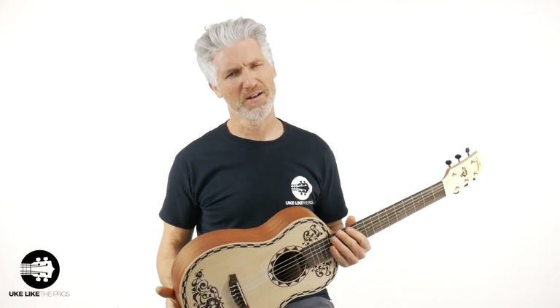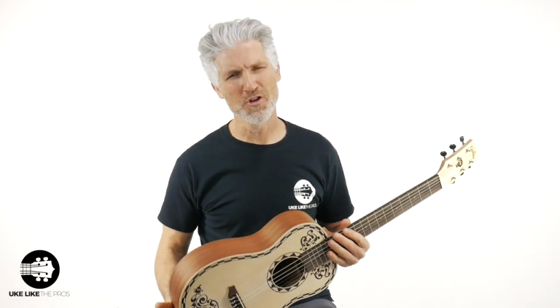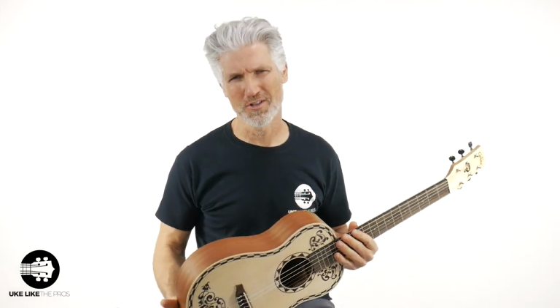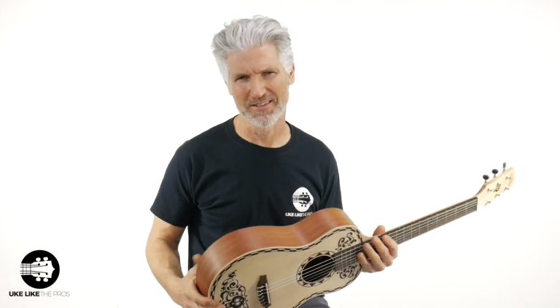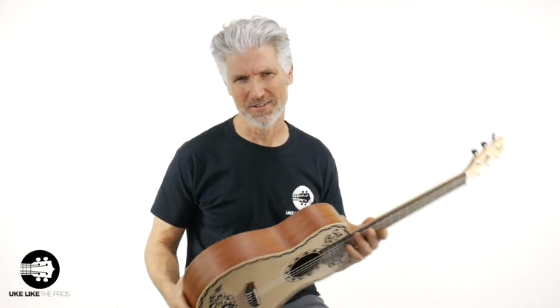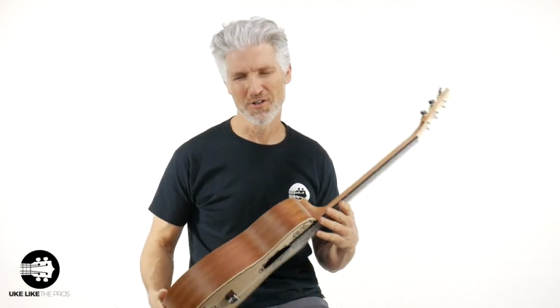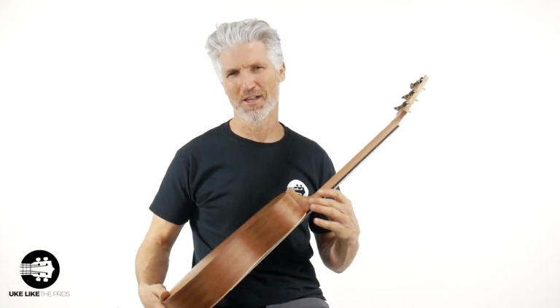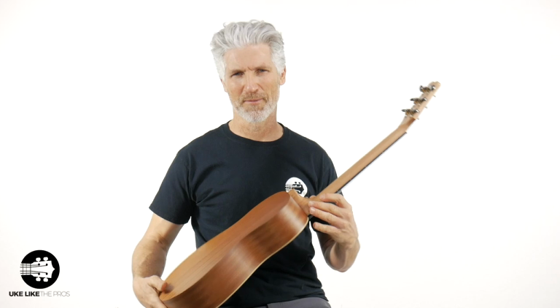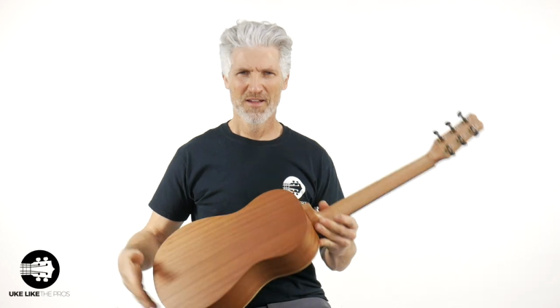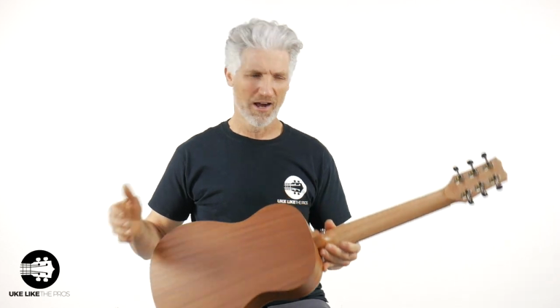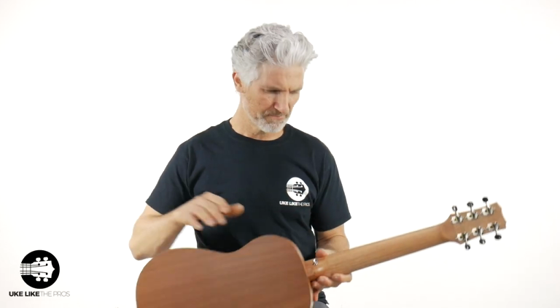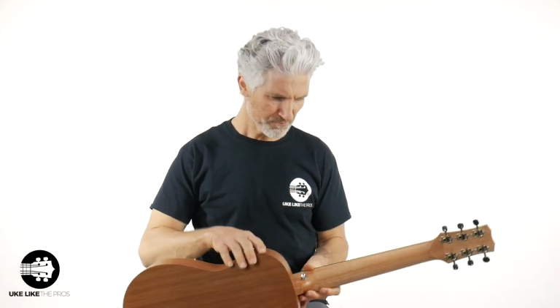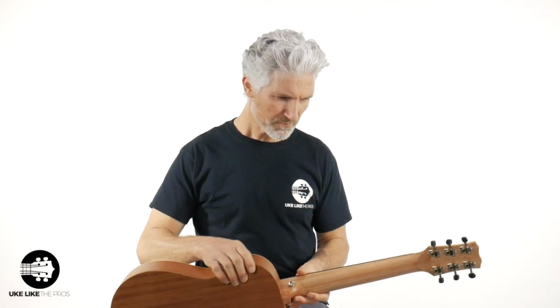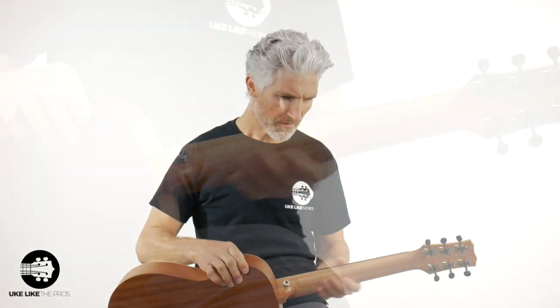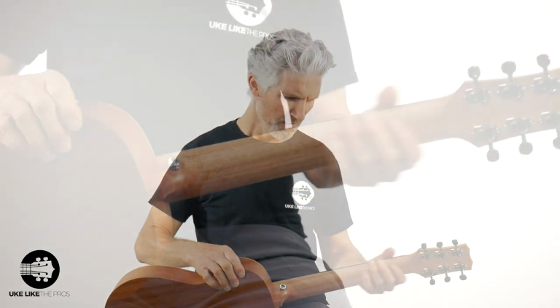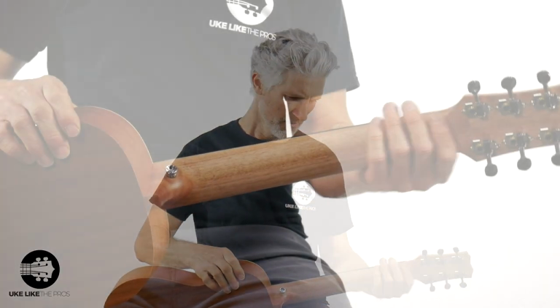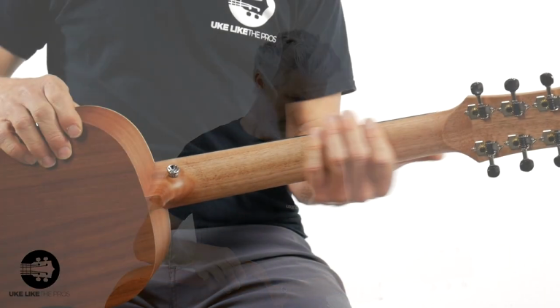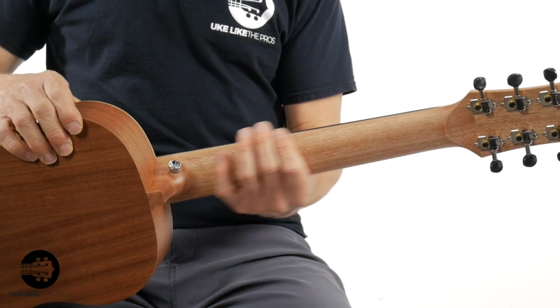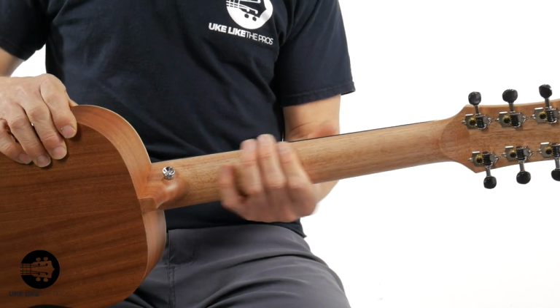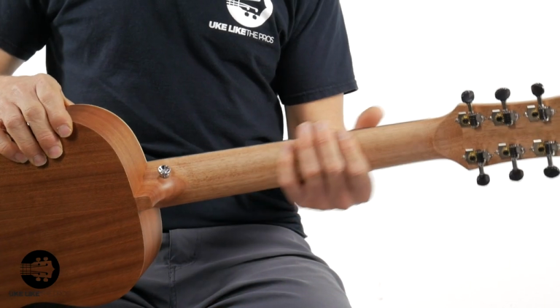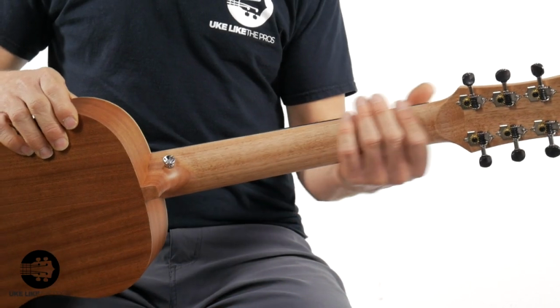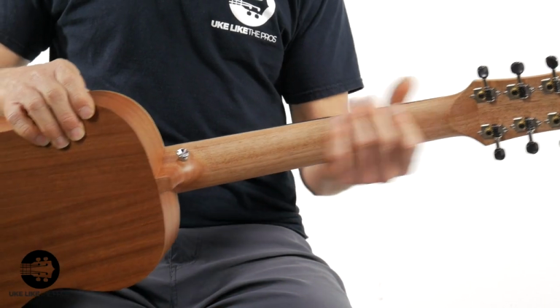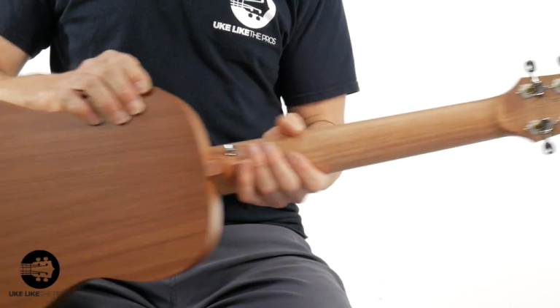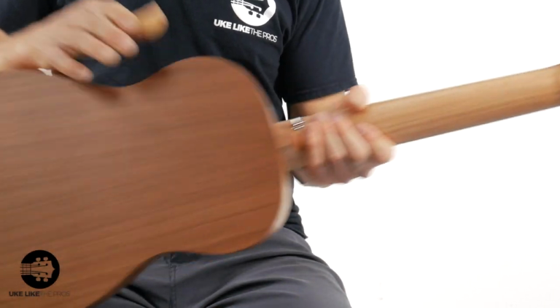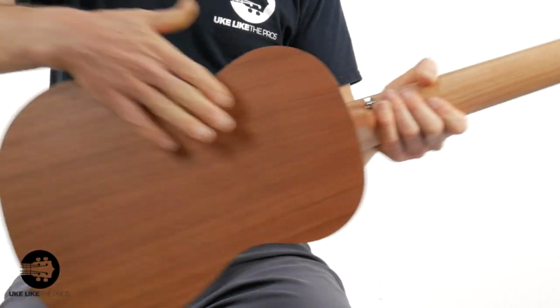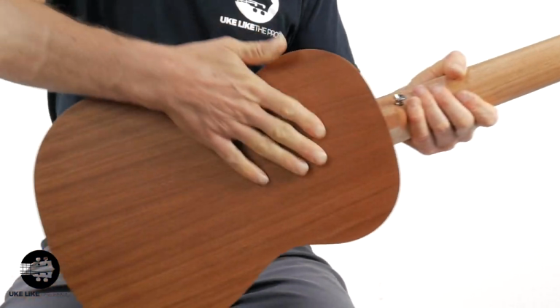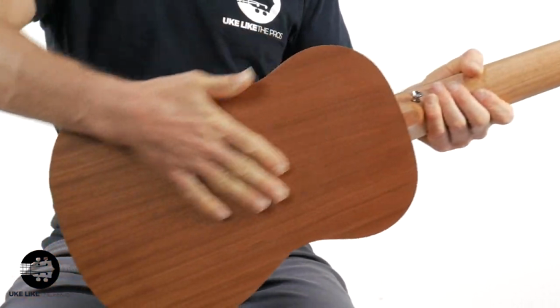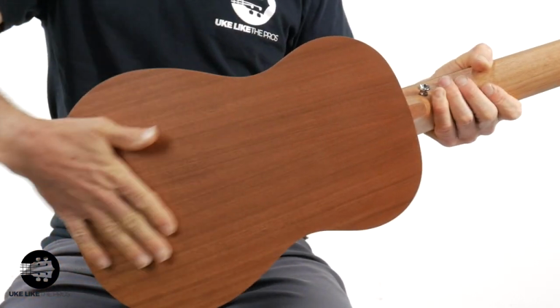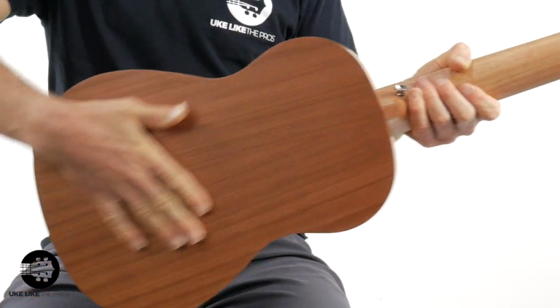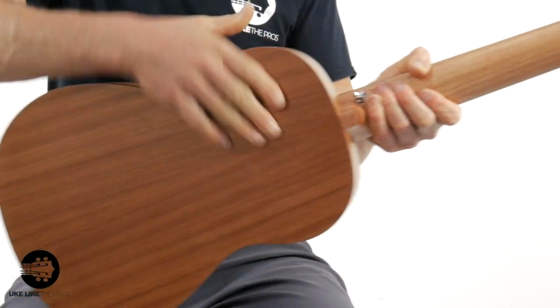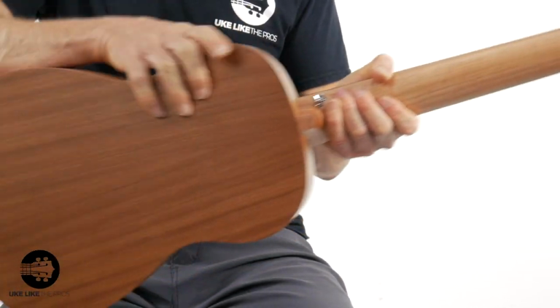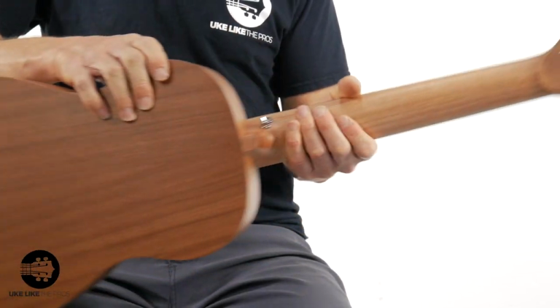Bossa Nova — killing it right there! What do you think? Leave a comment below. You know you like this. Nice satin neck here. By the way, this whole thing has a nice satin finish on it.